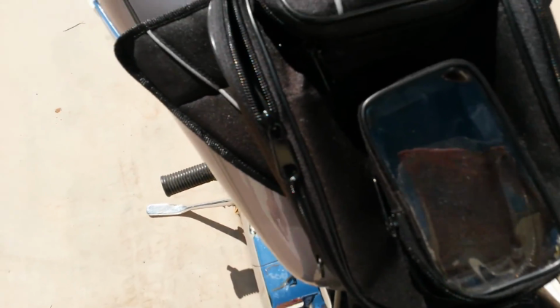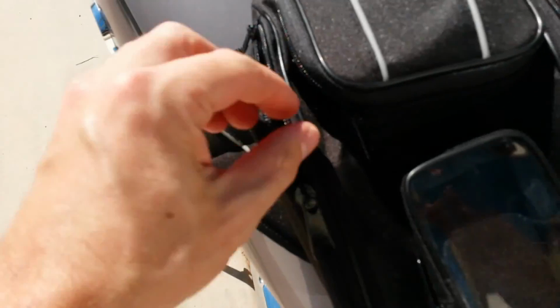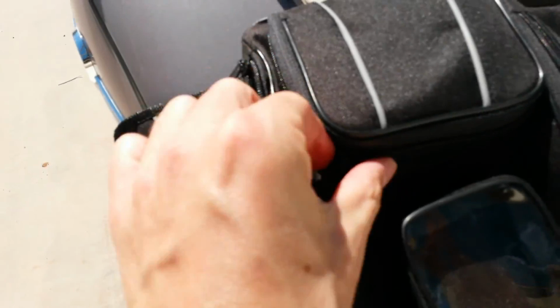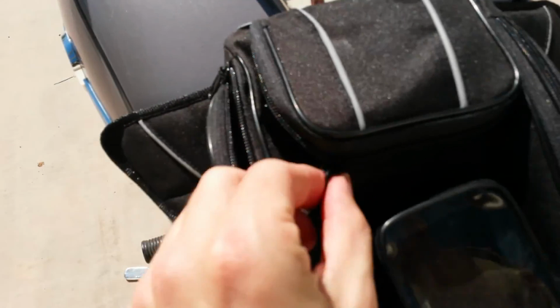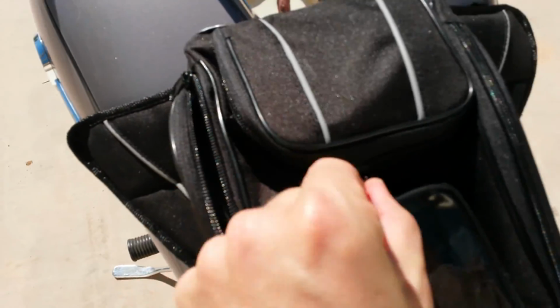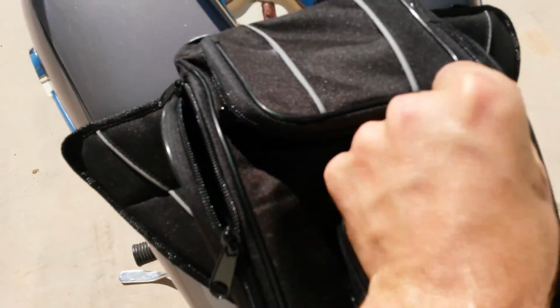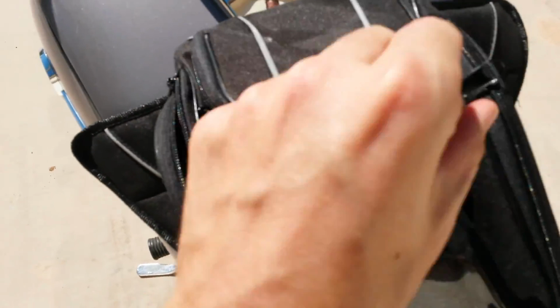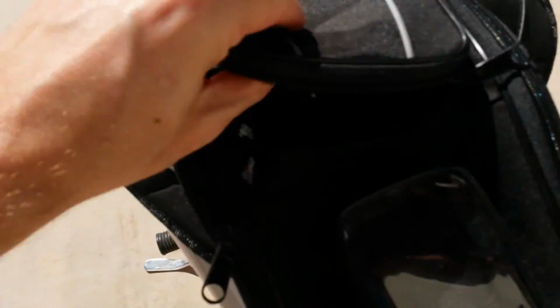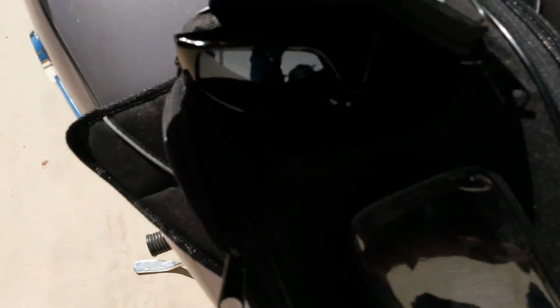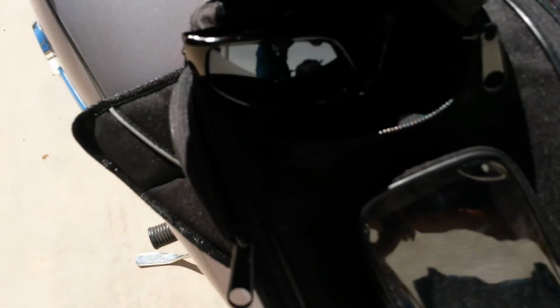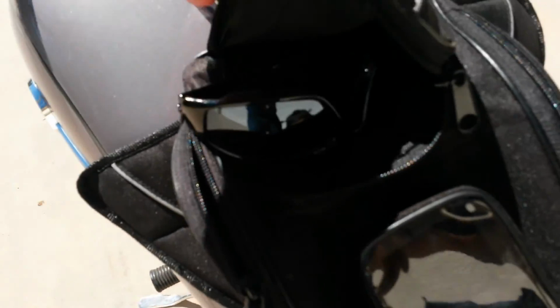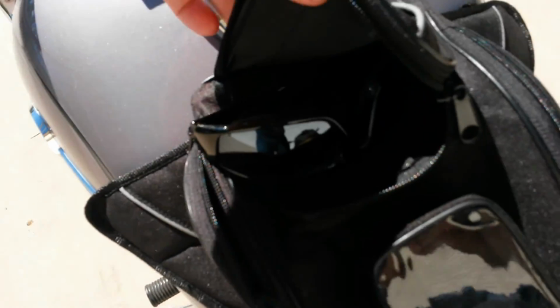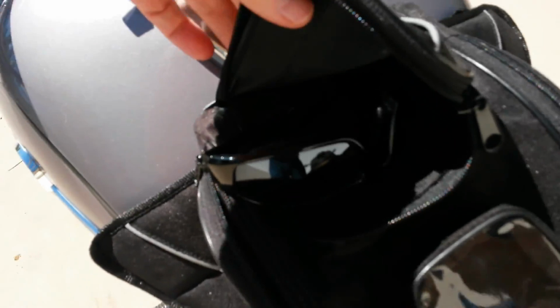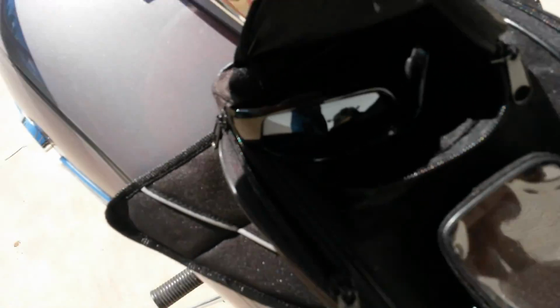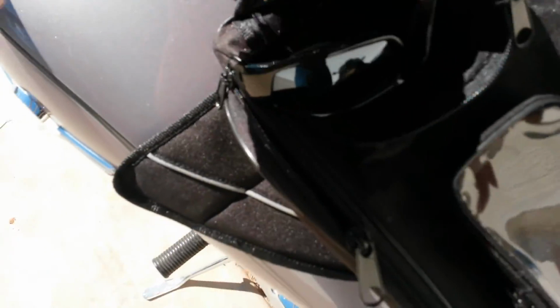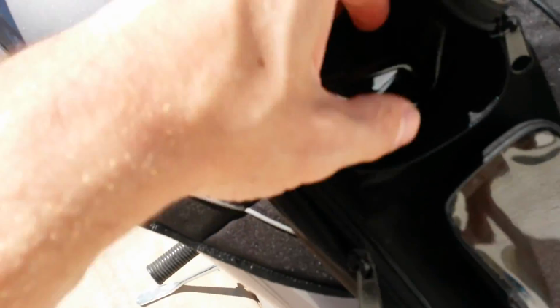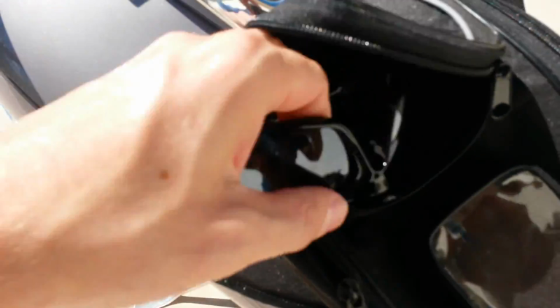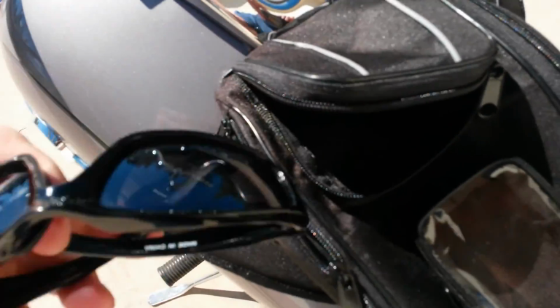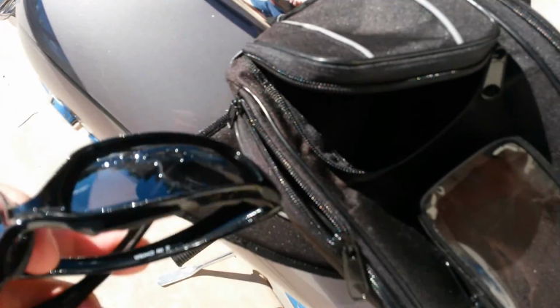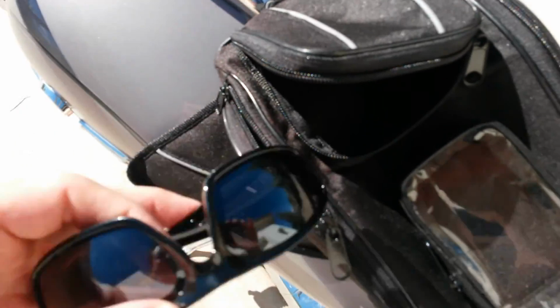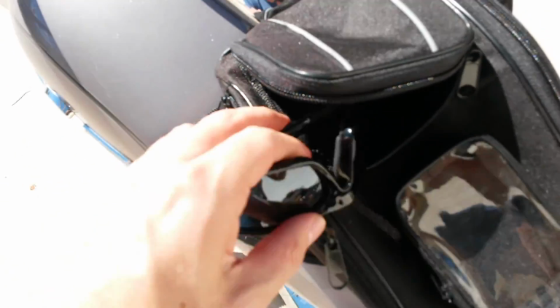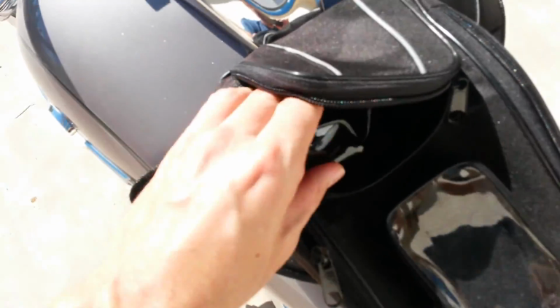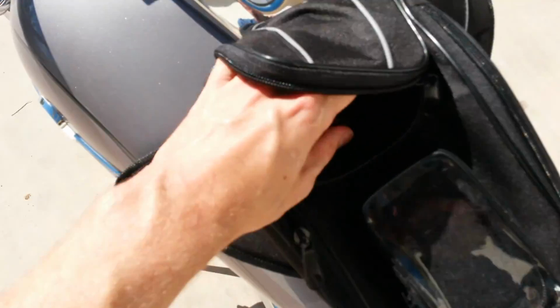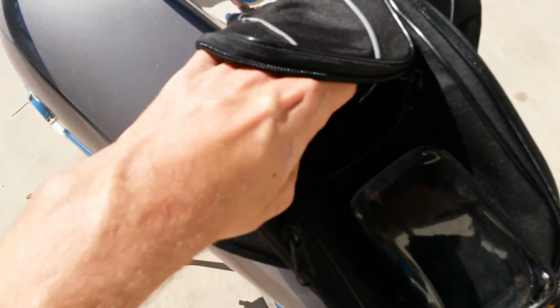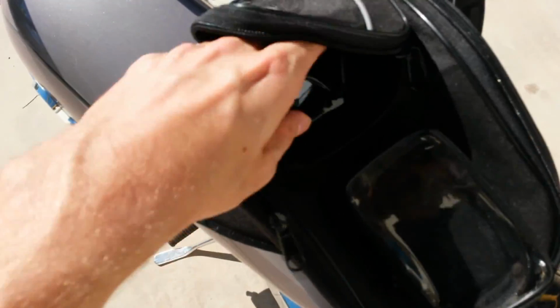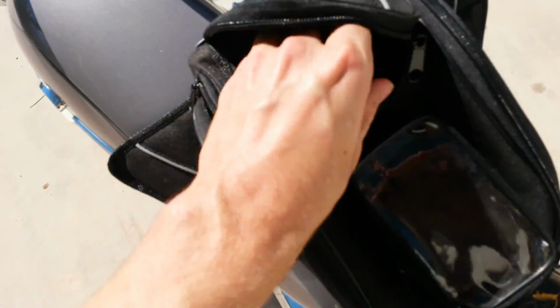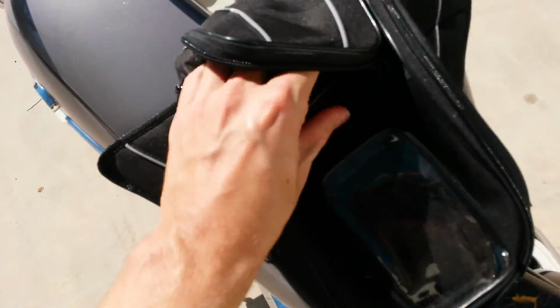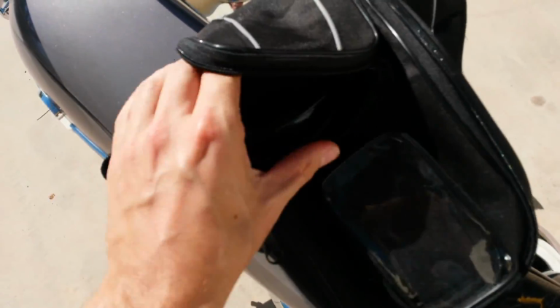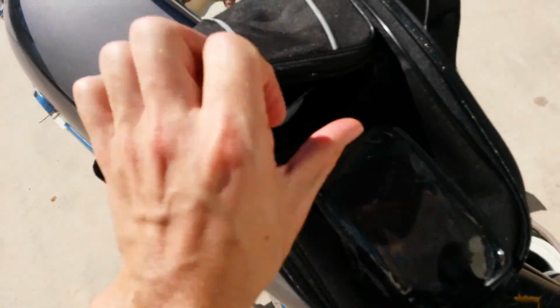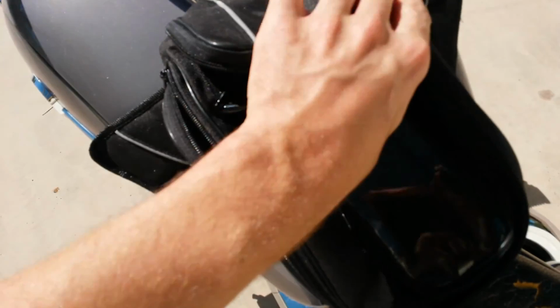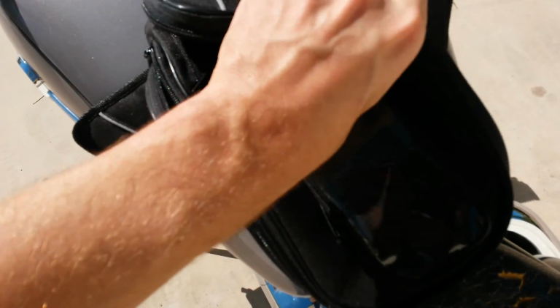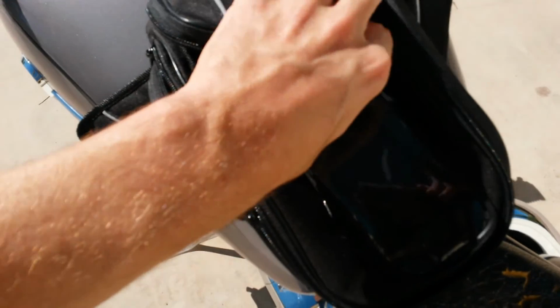This pocket is good for holding your riding glasses — they do fit in there, just barely.